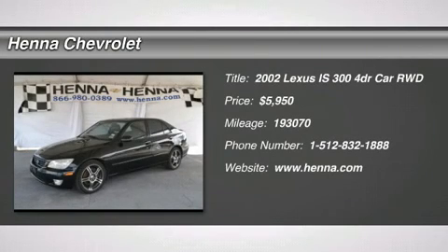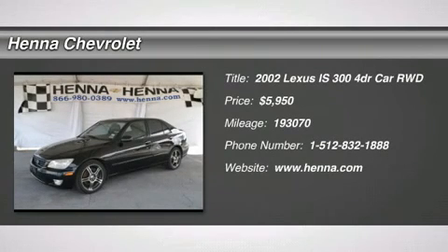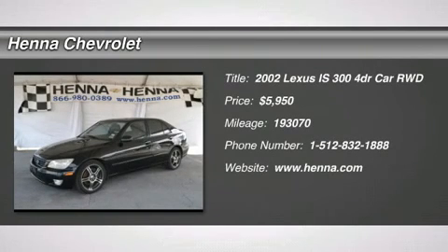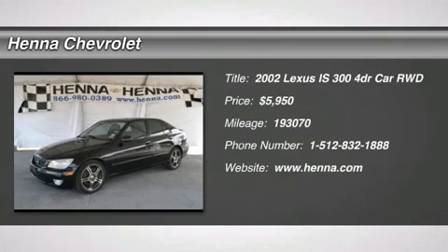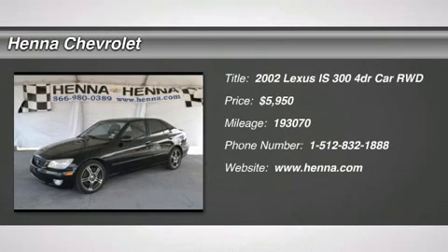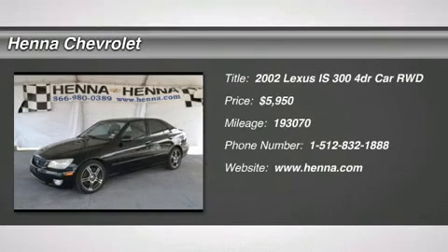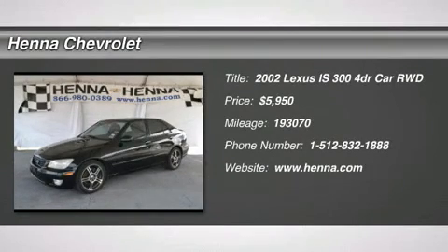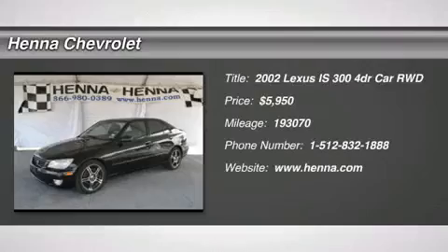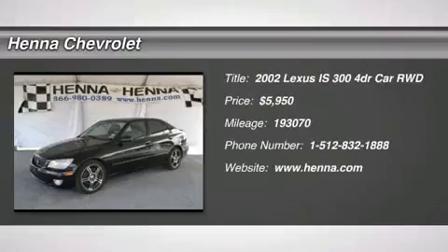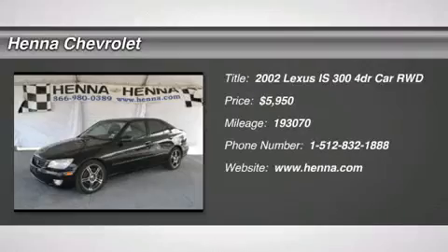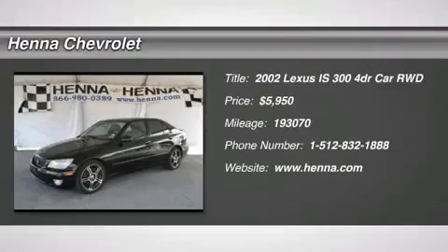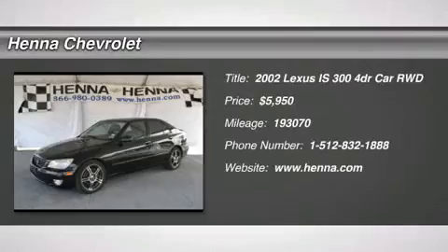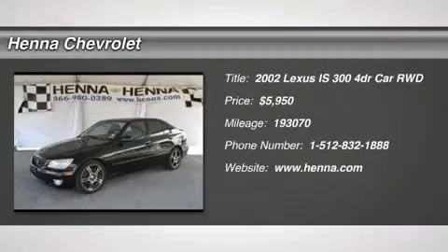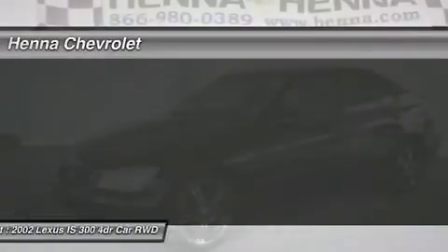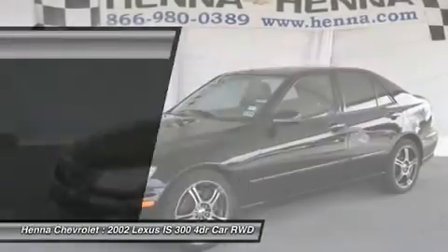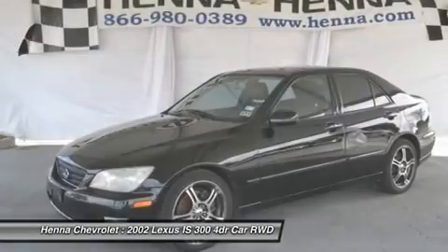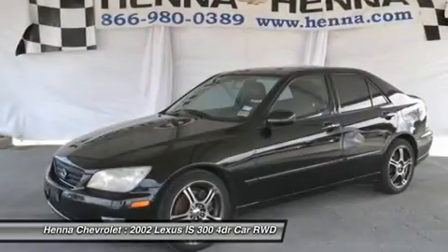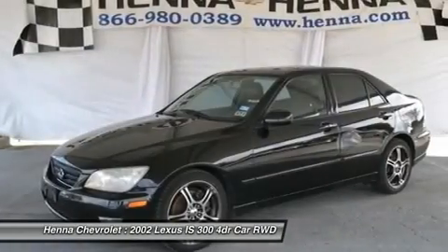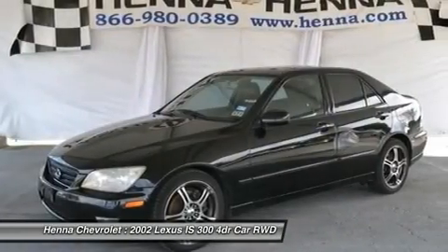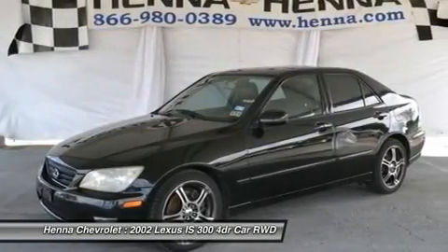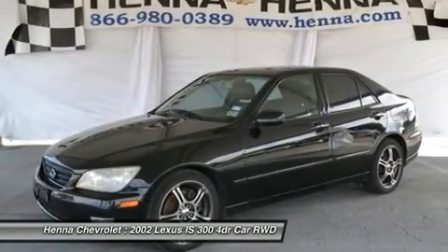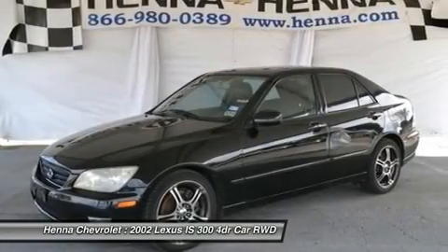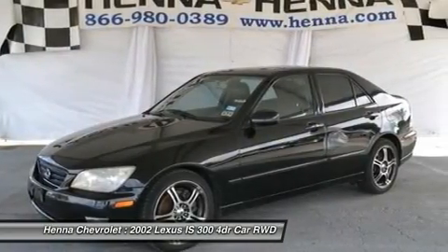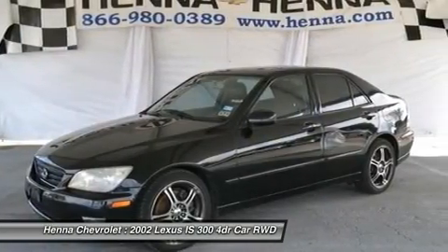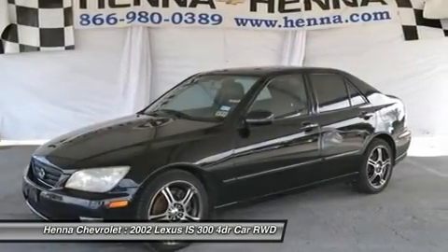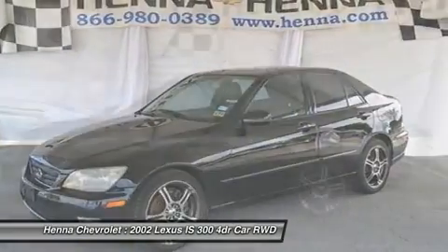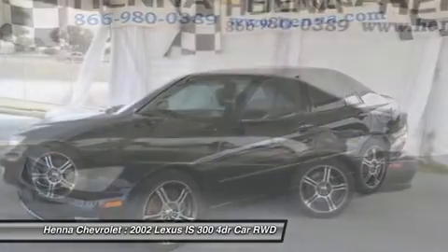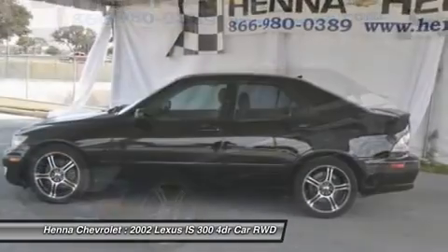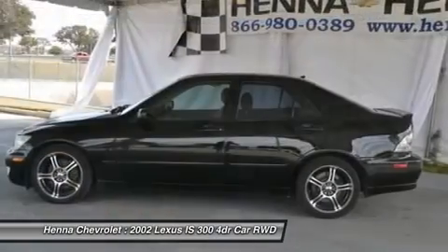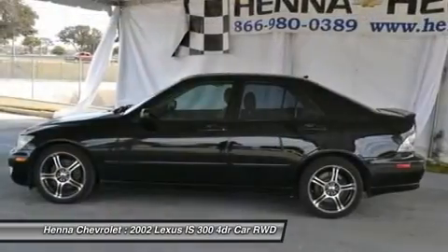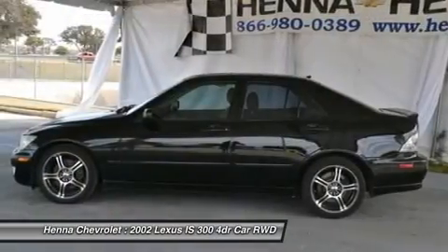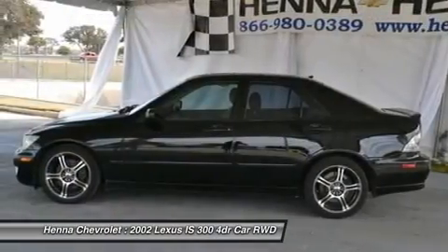Looking for an amazing value on a superb 2002 Lexus IS? Well, this is it.